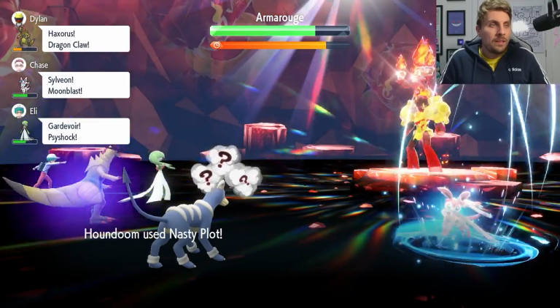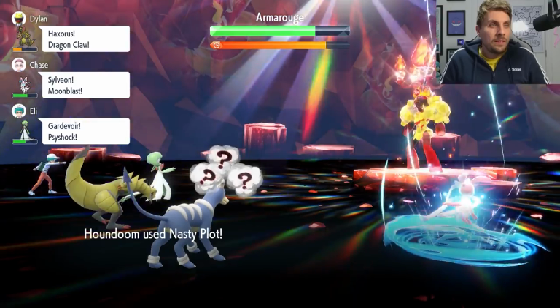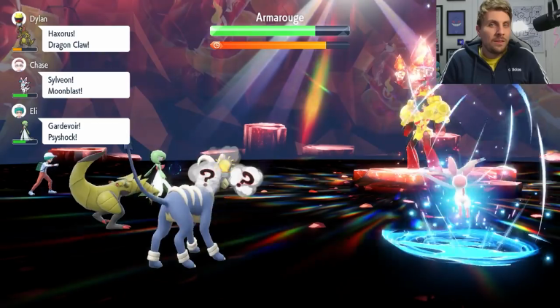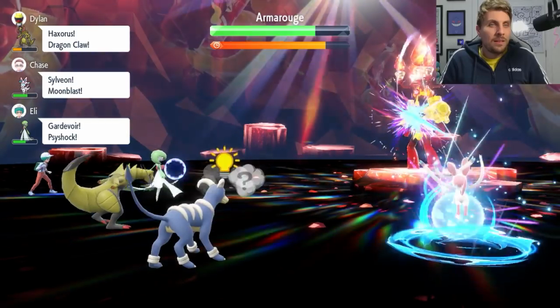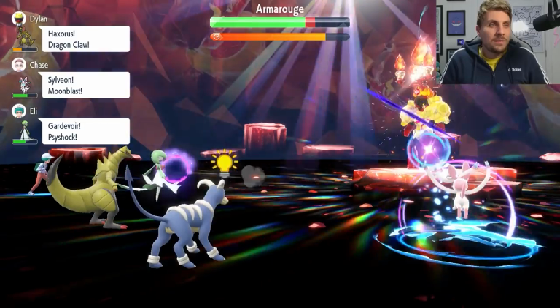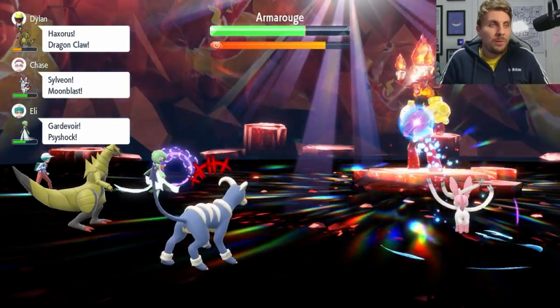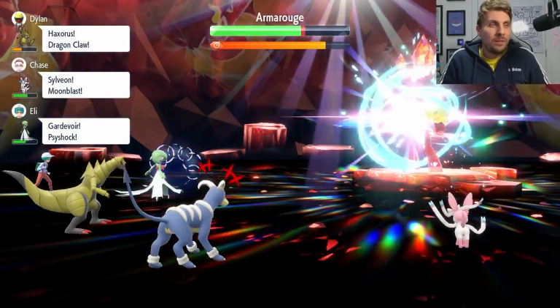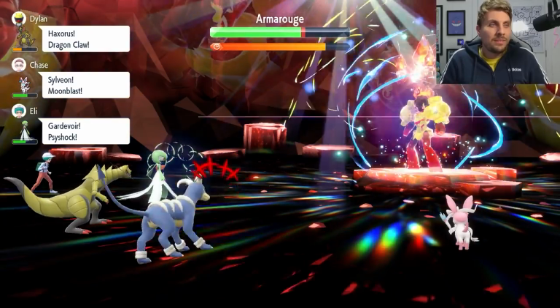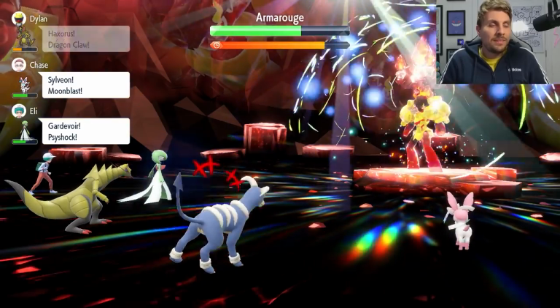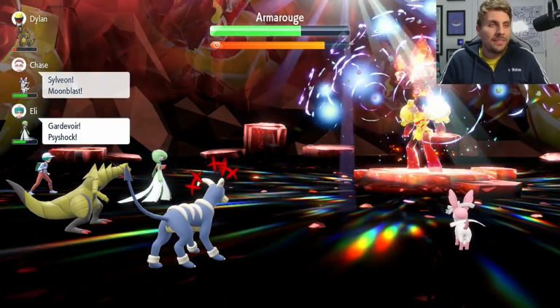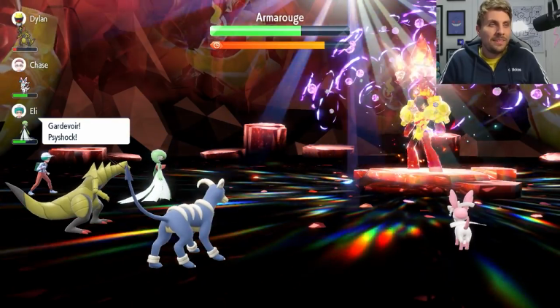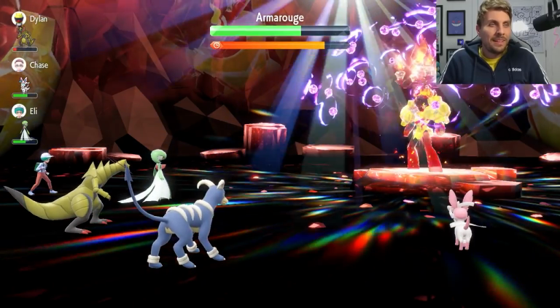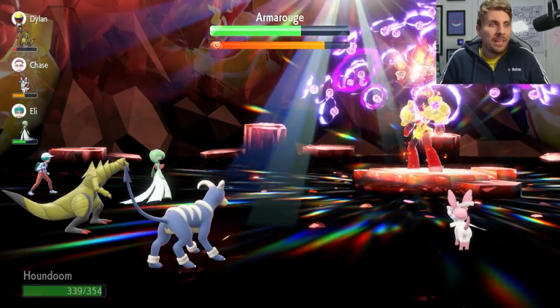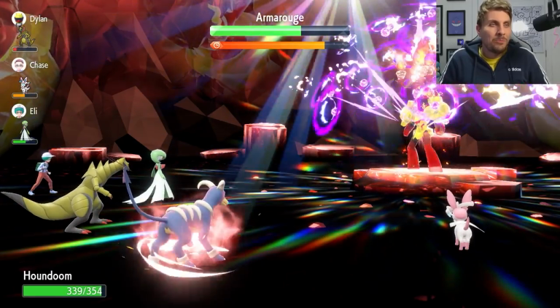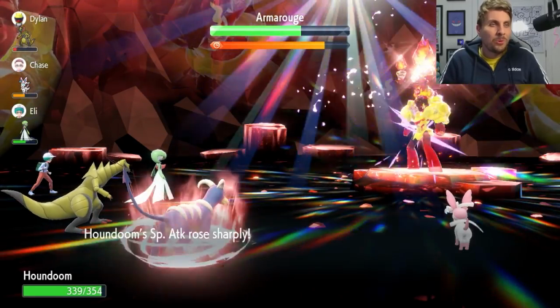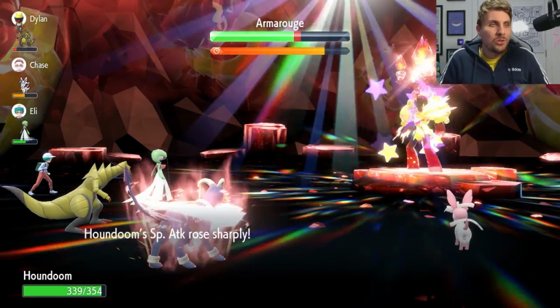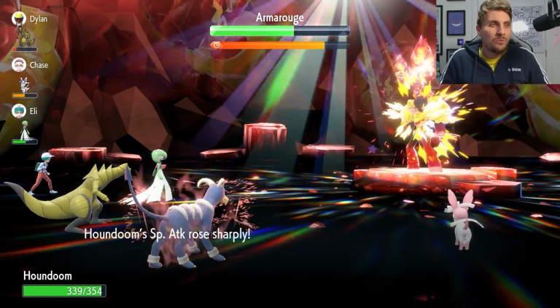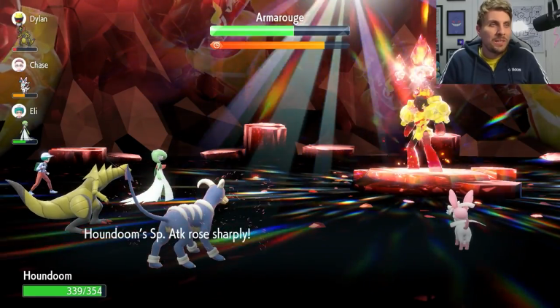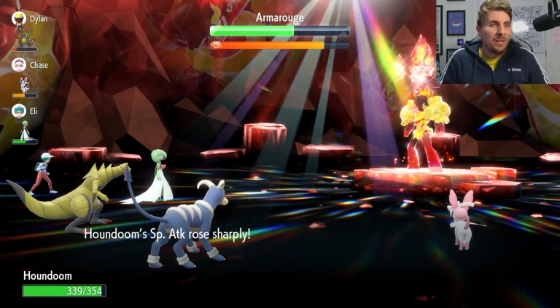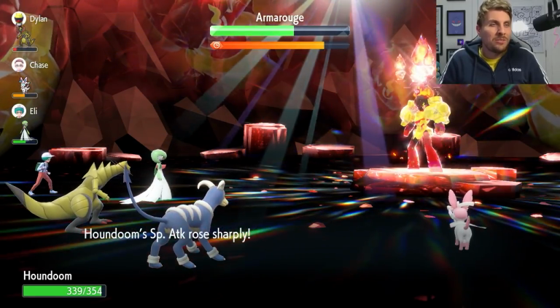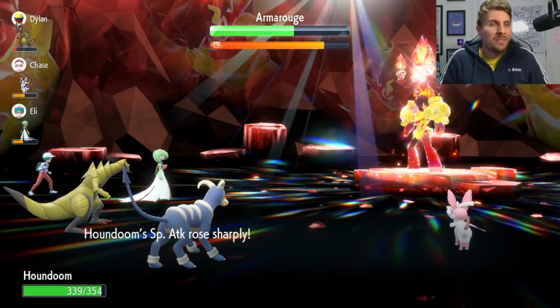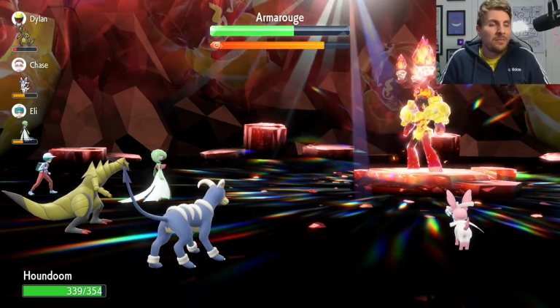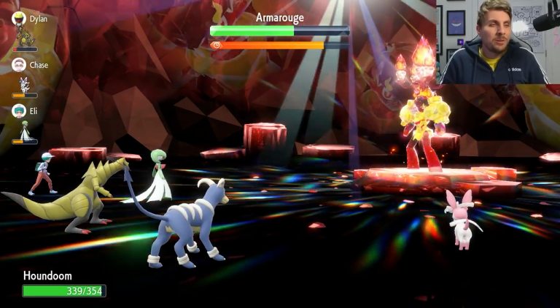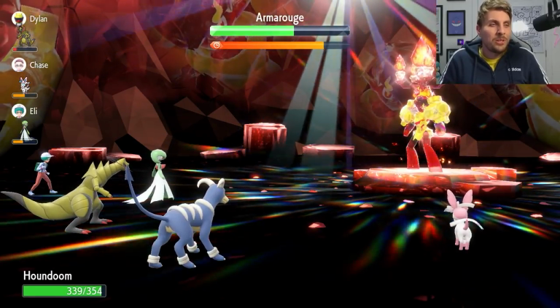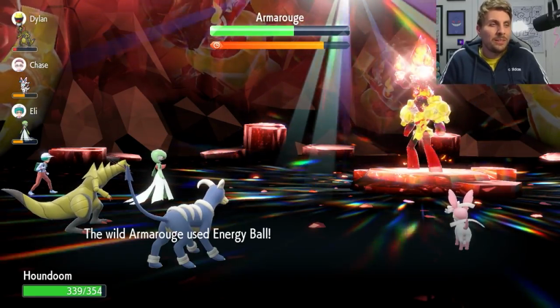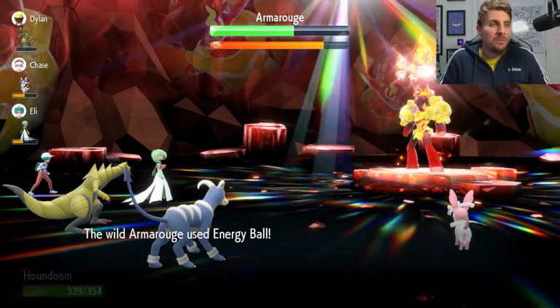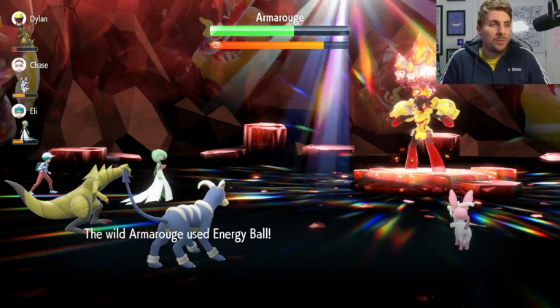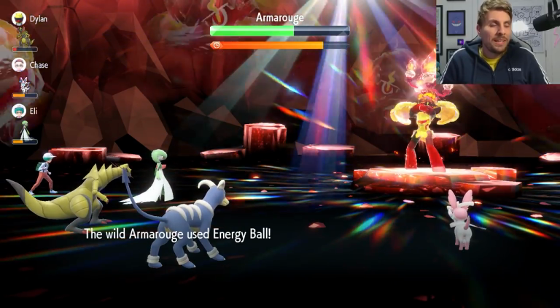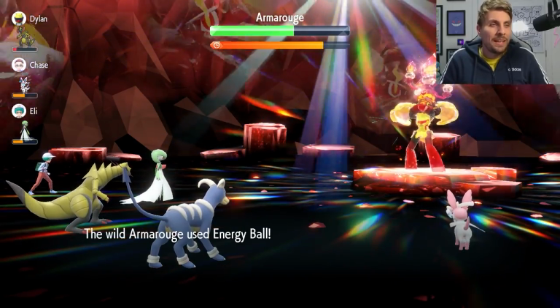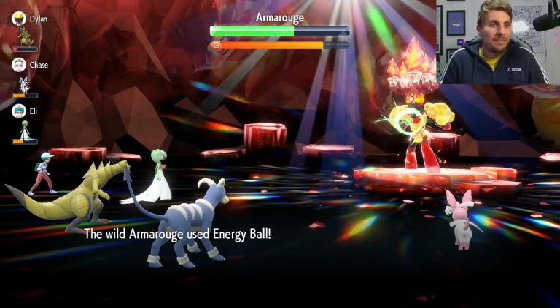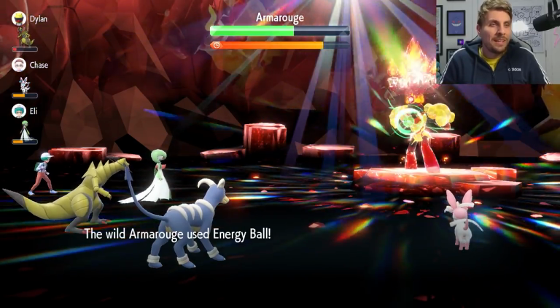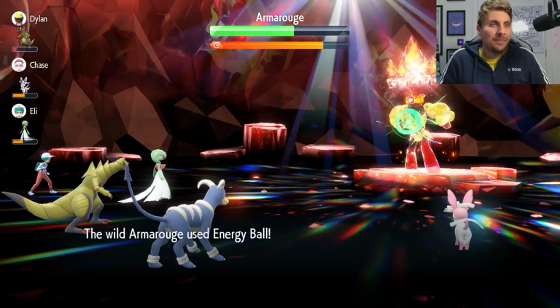There's our third Nasty Plot. Can we get the one-shot? Is it going to throw the shield up before we get our attack off?